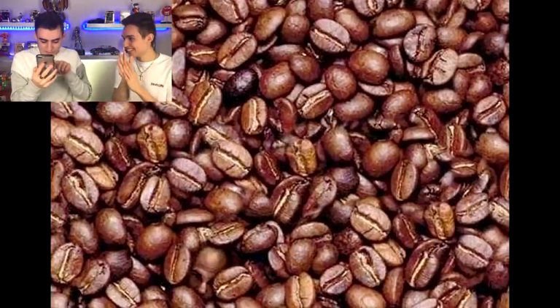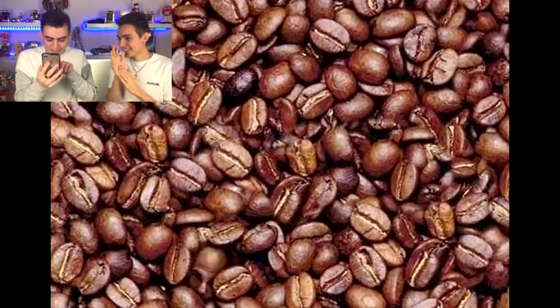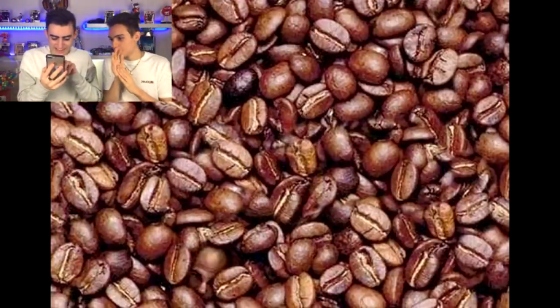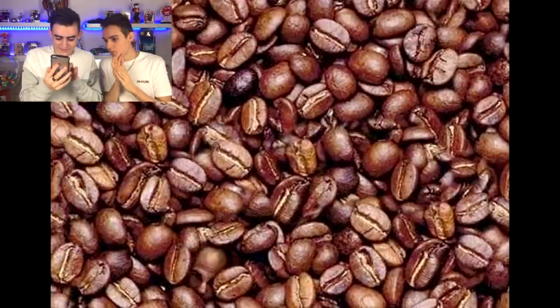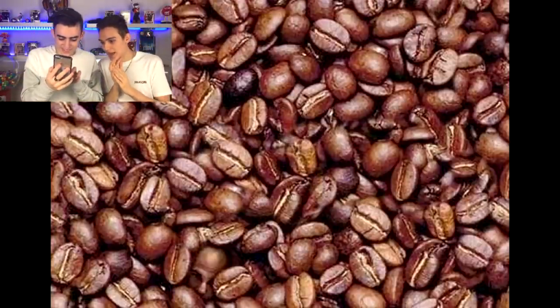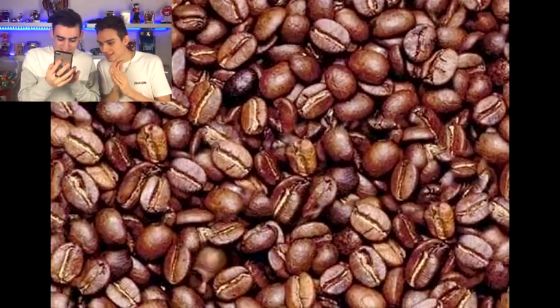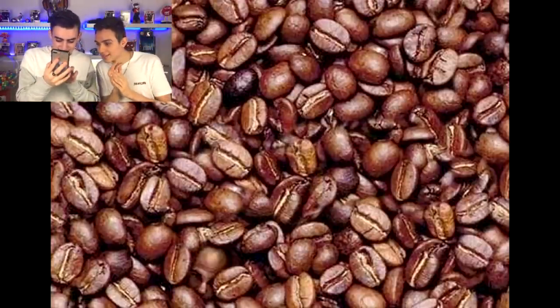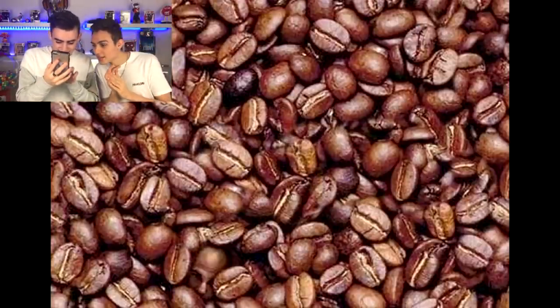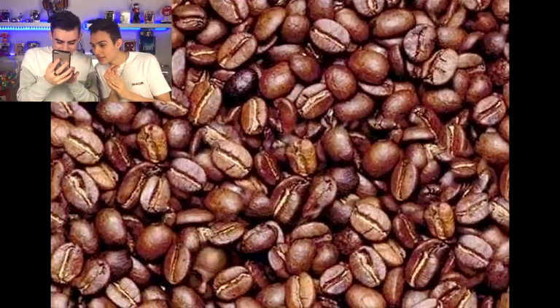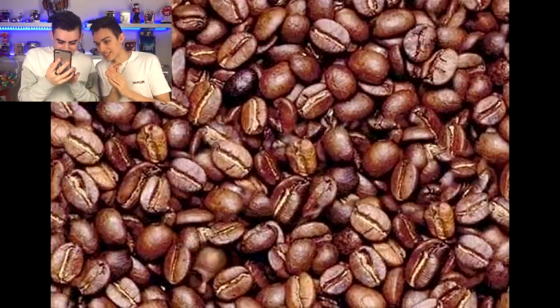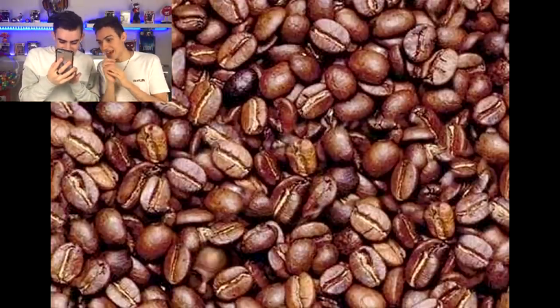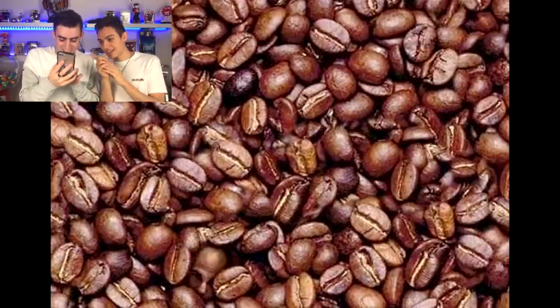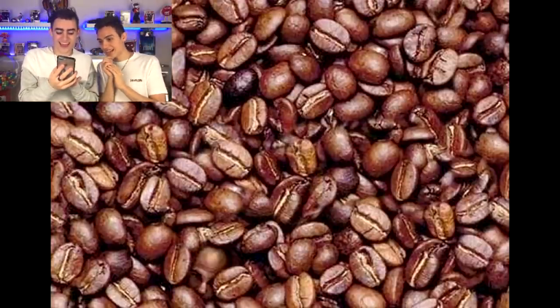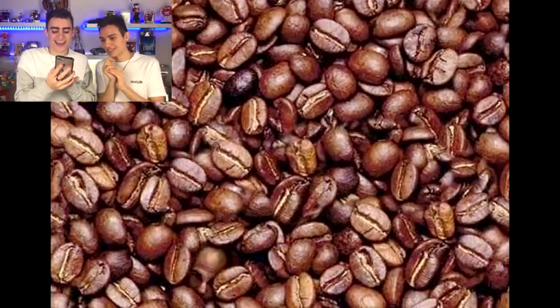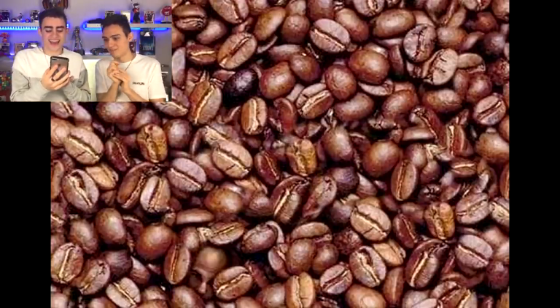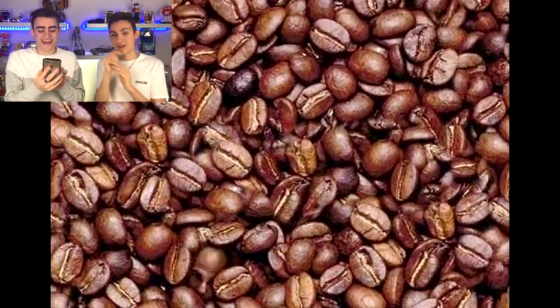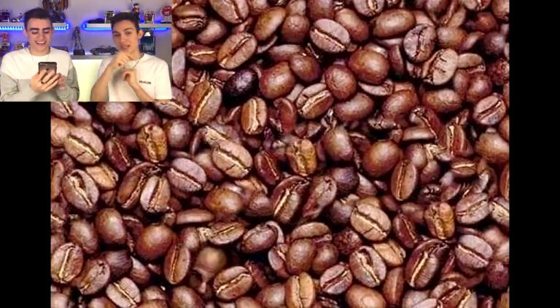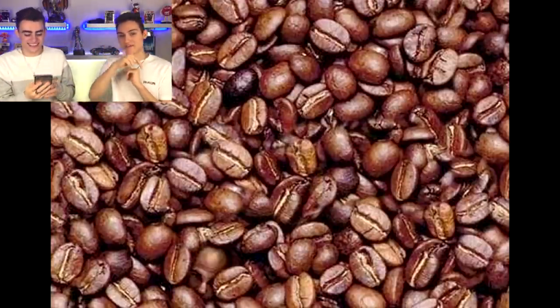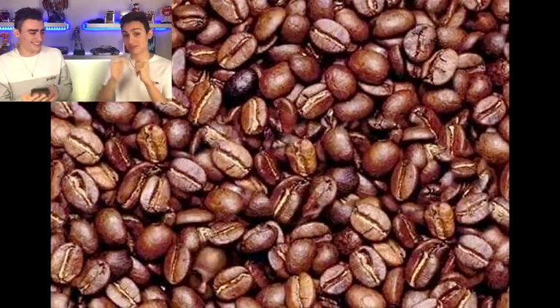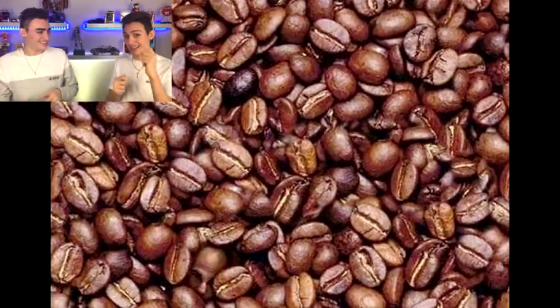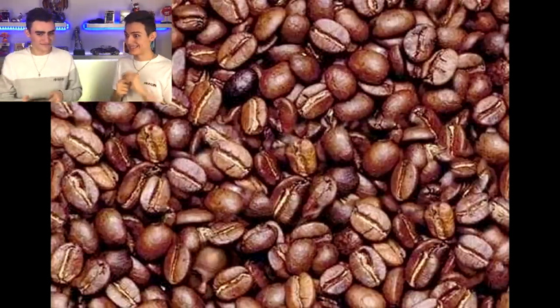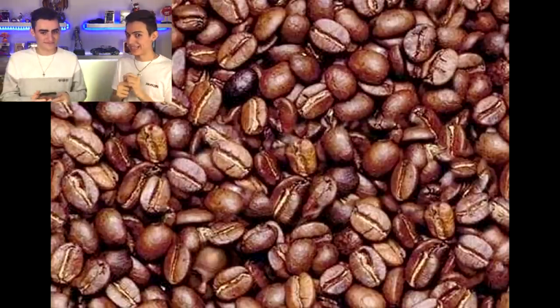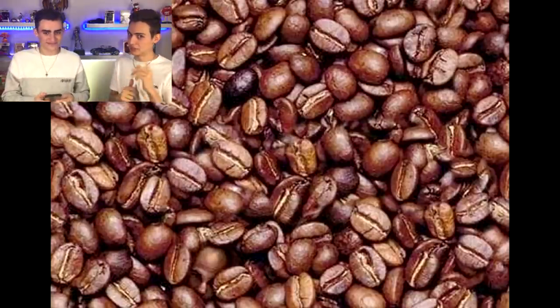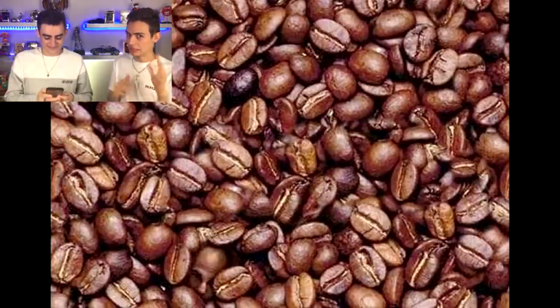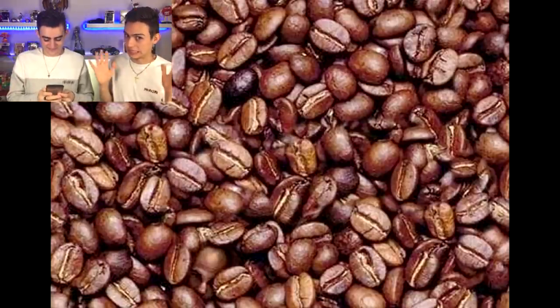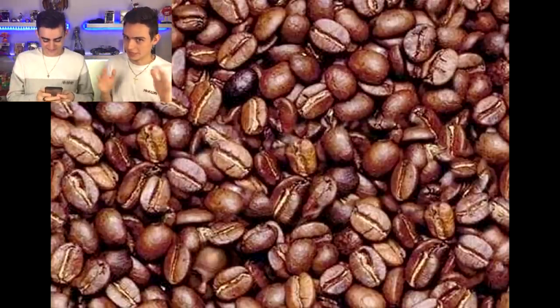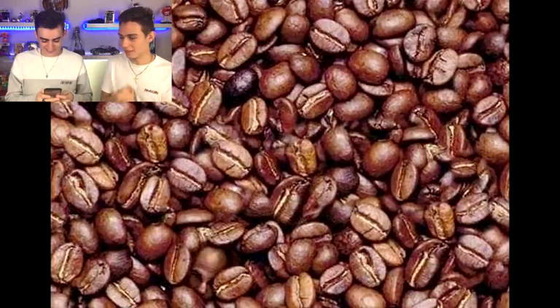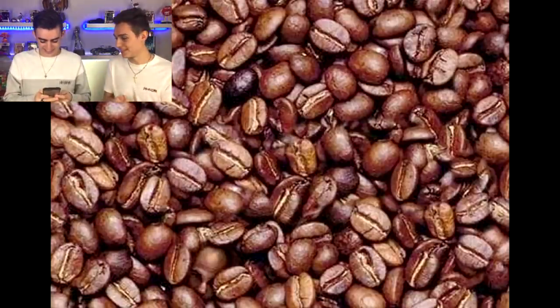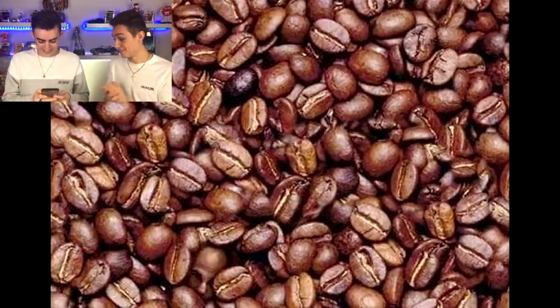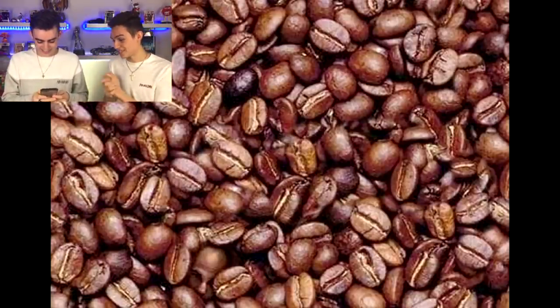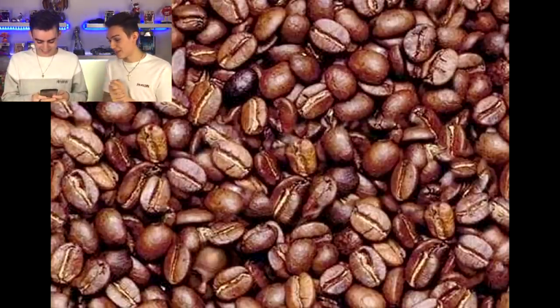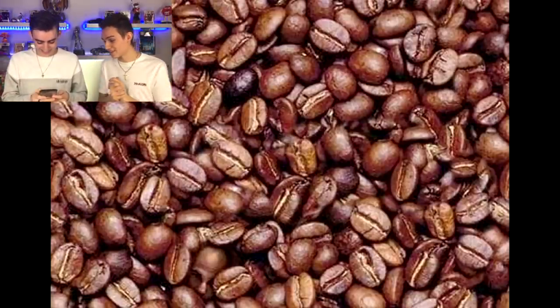Right there — is that a head? That's the head. Bottom left. That was the hint I gave you guys, but nice — you found it.